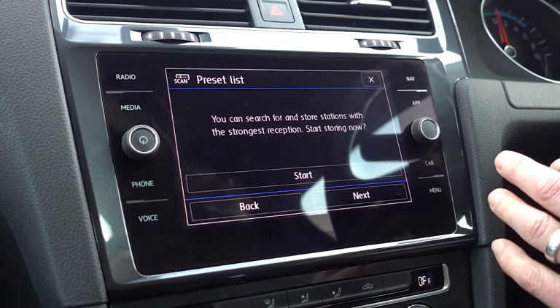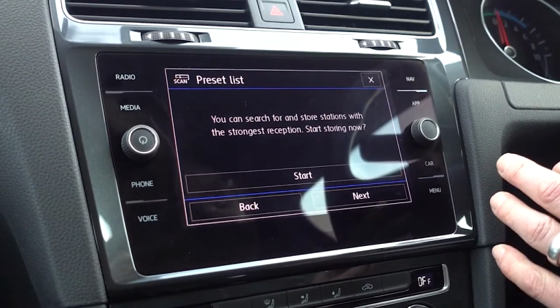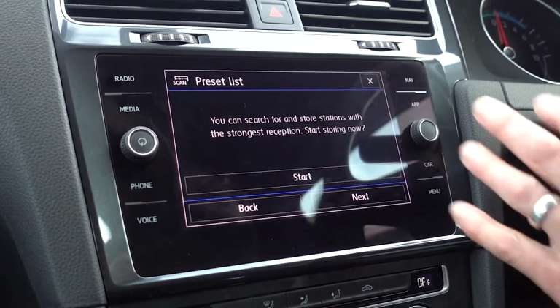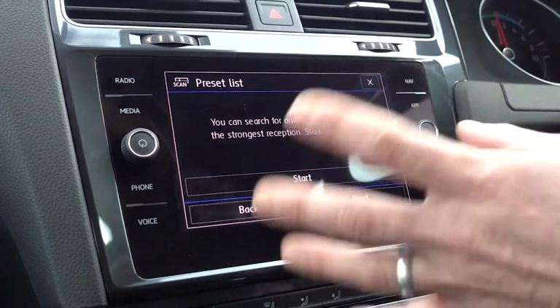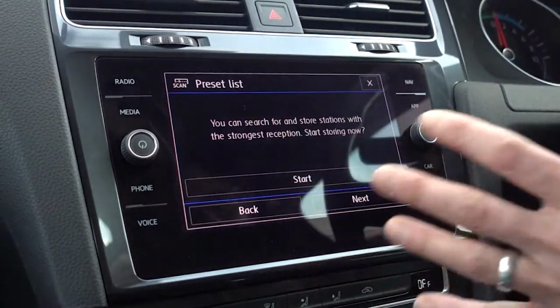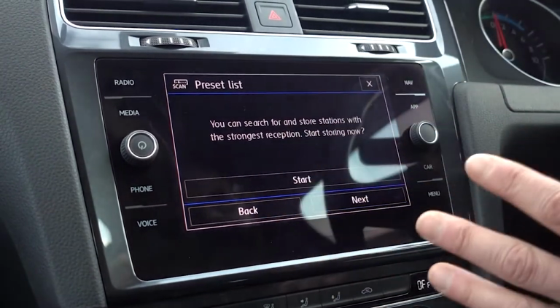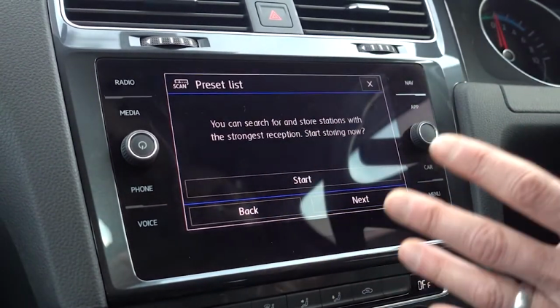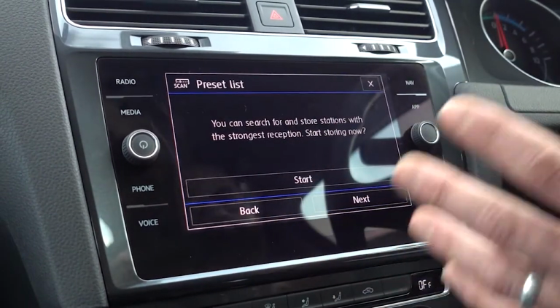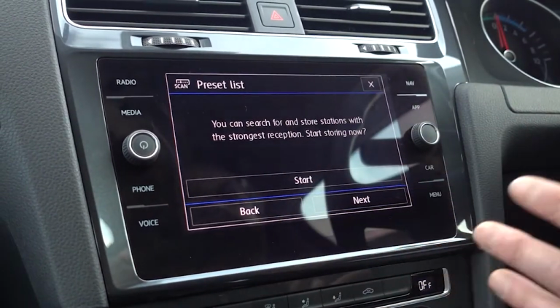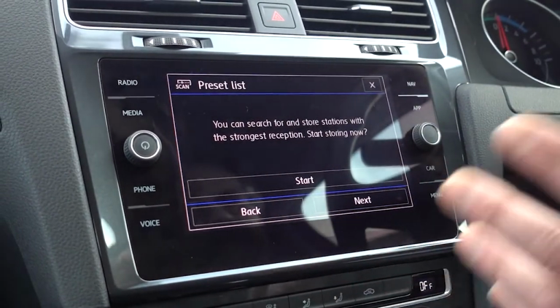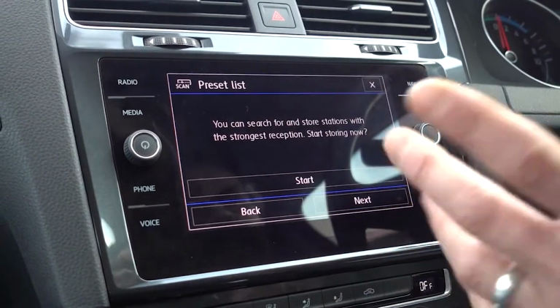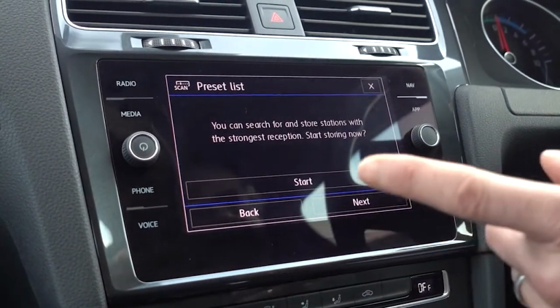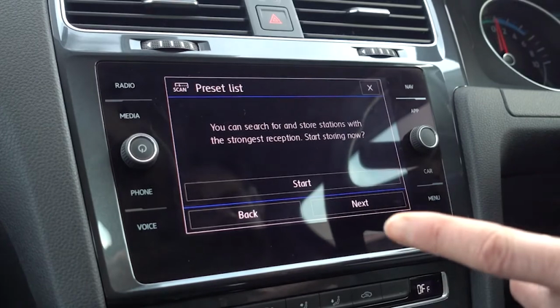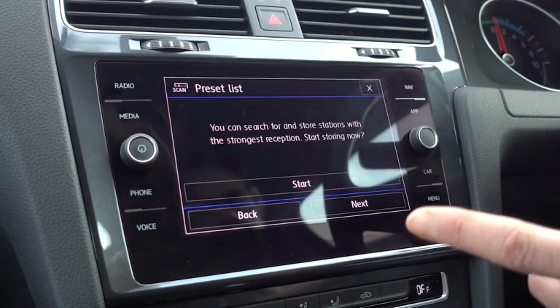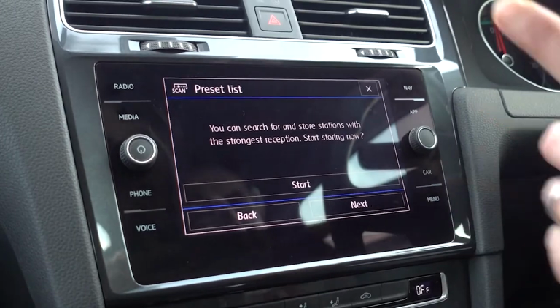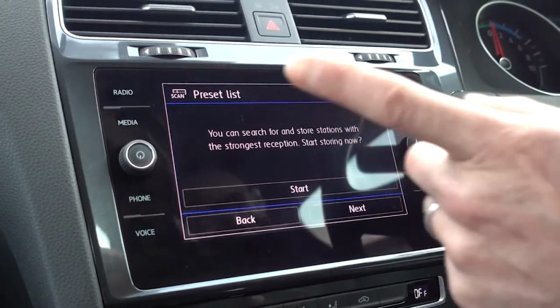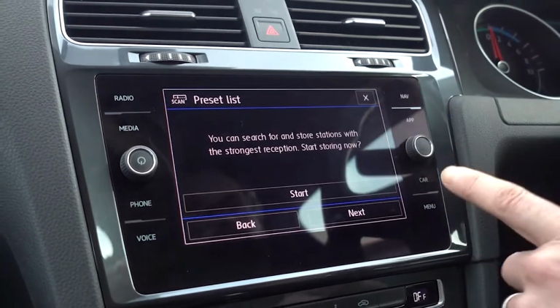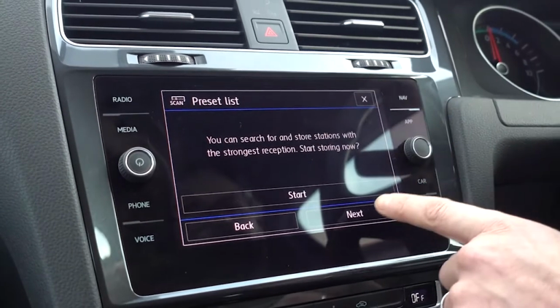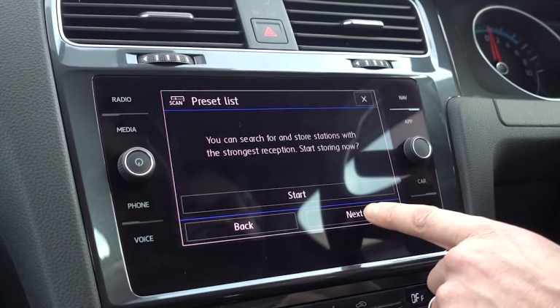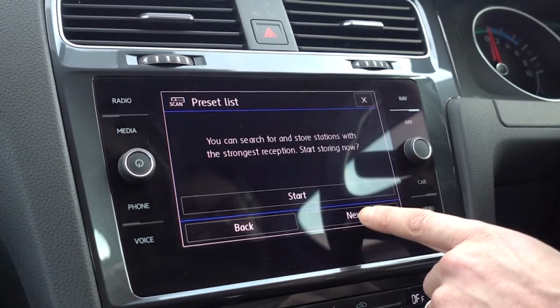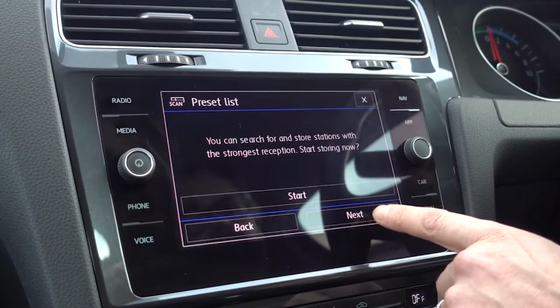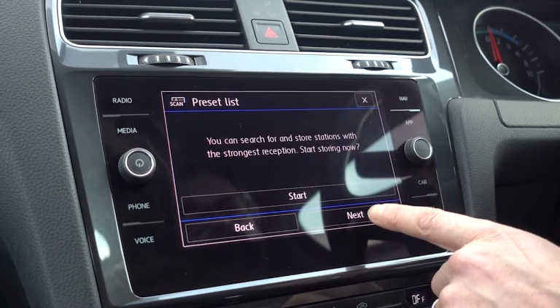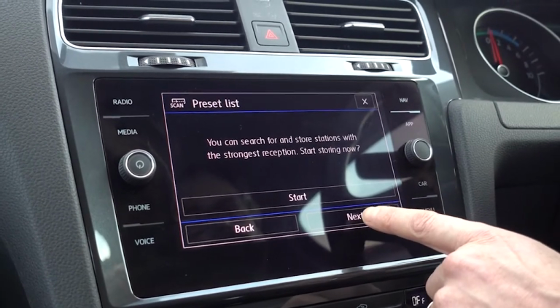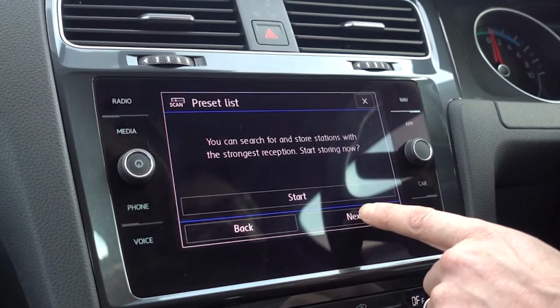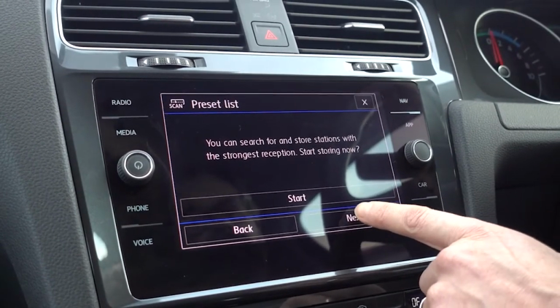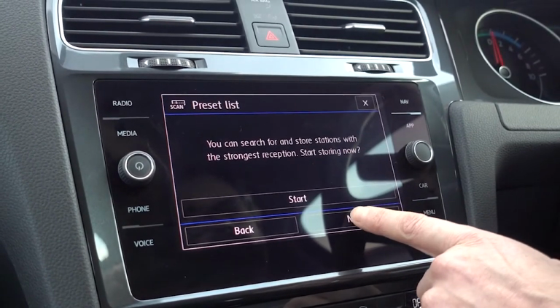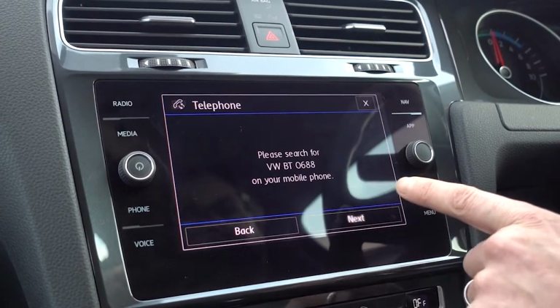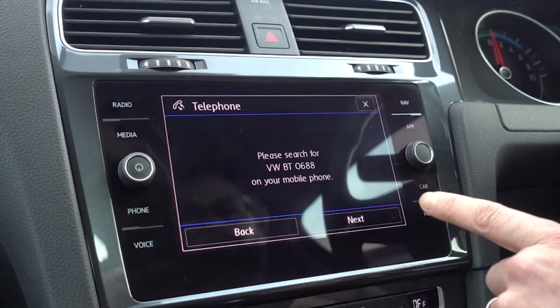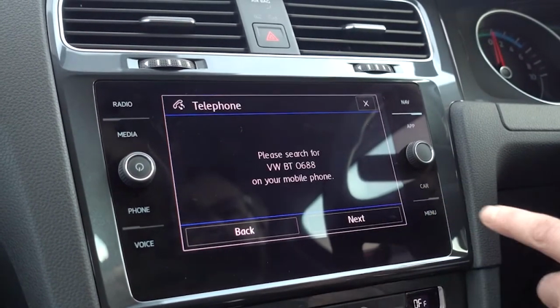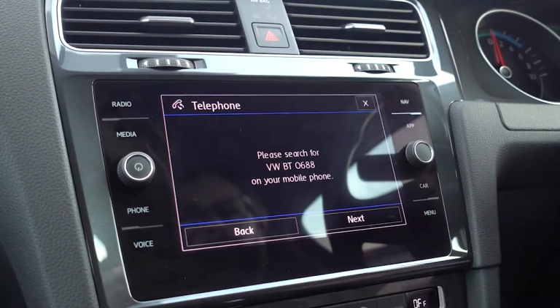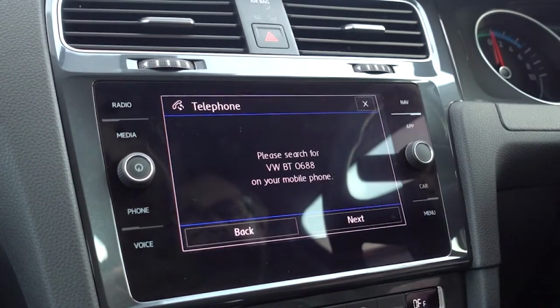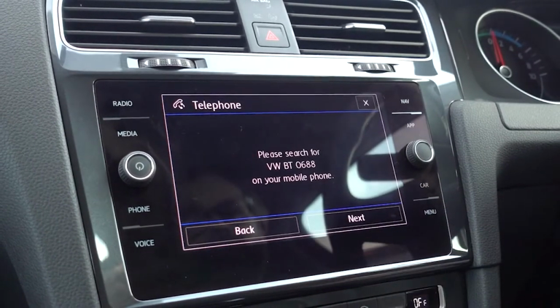The preset thing for the radio — I think it's actually better done through the radio menu, so we'll do that there a bit later.